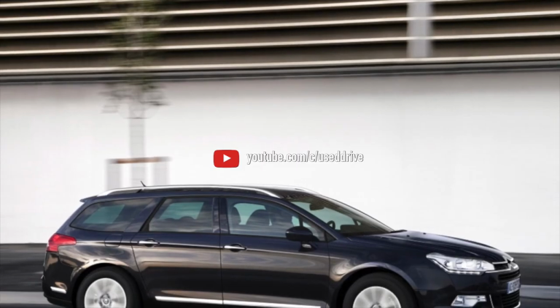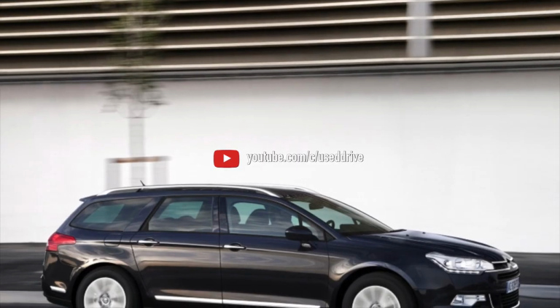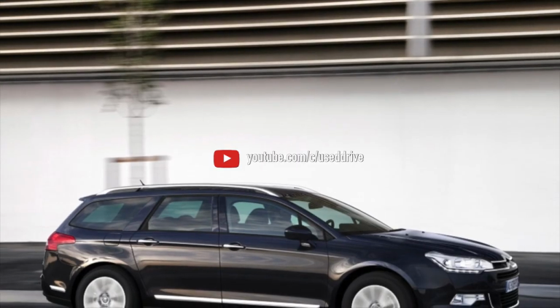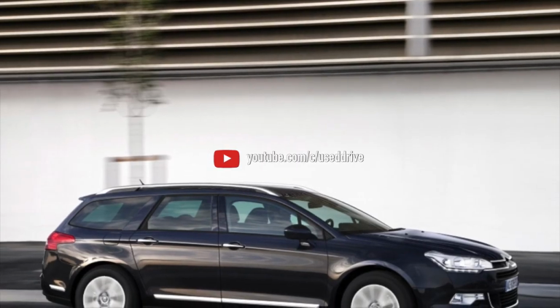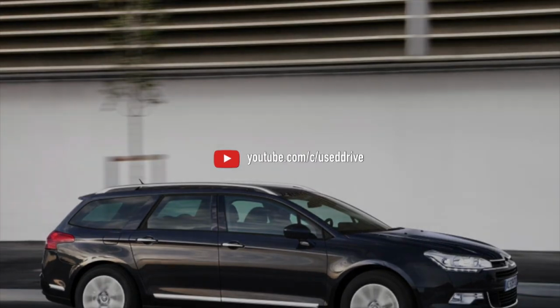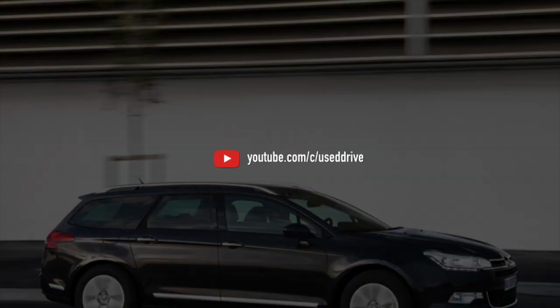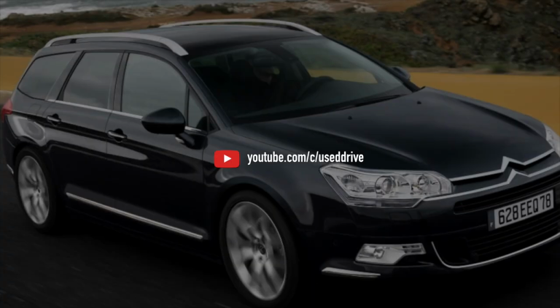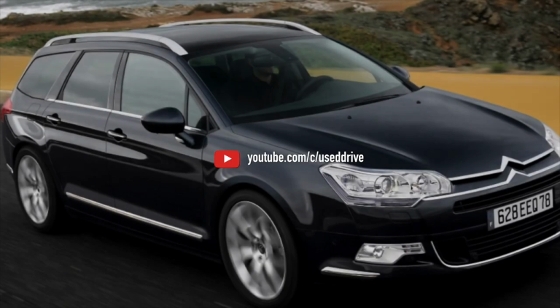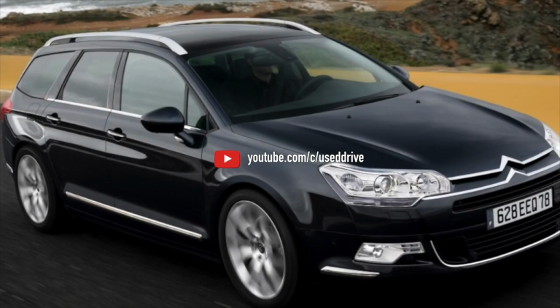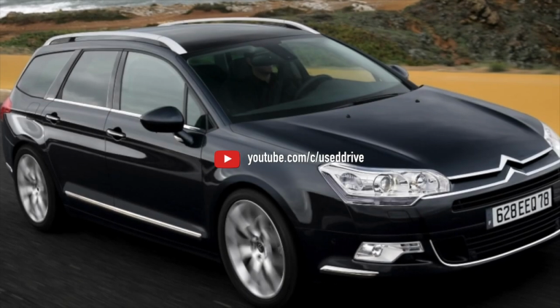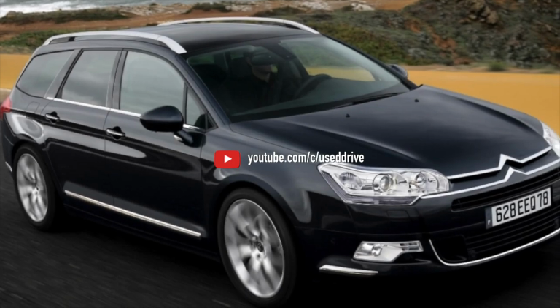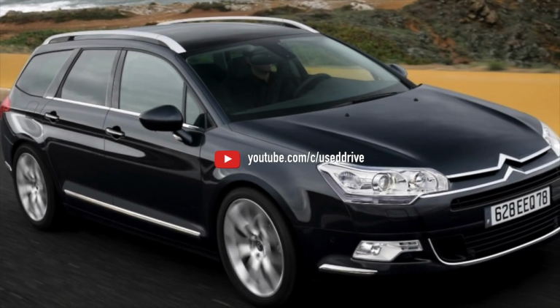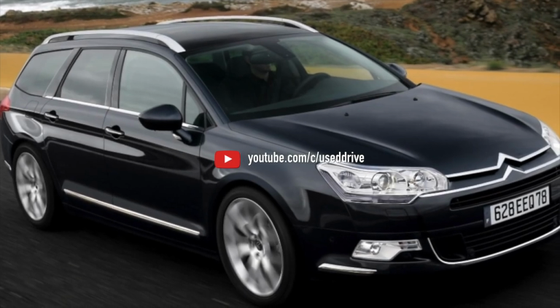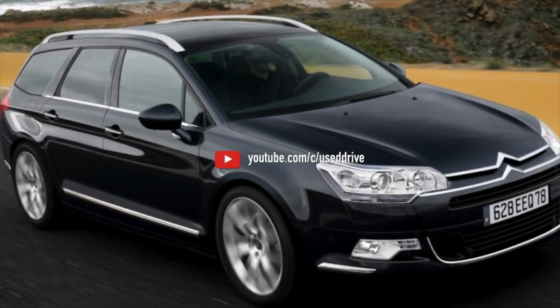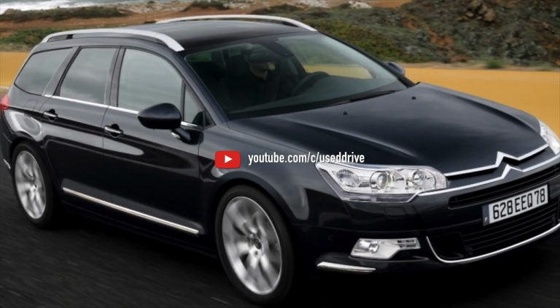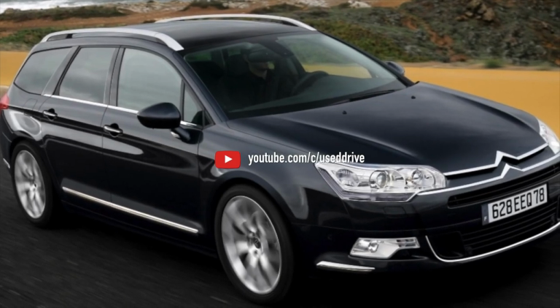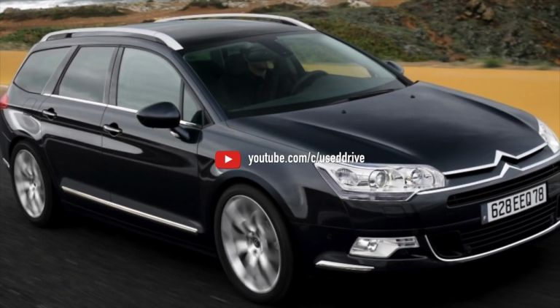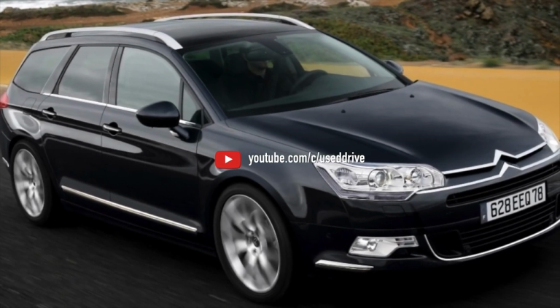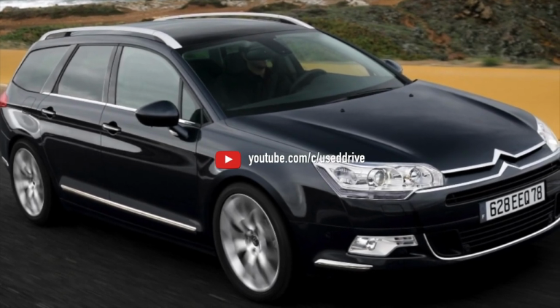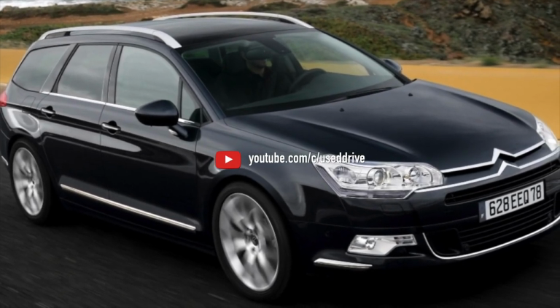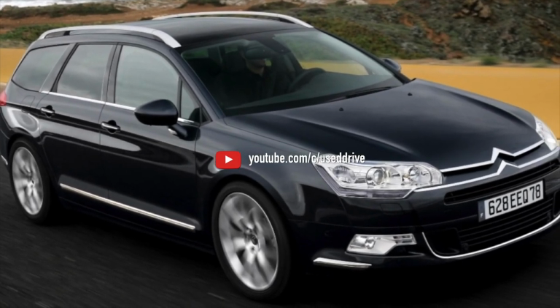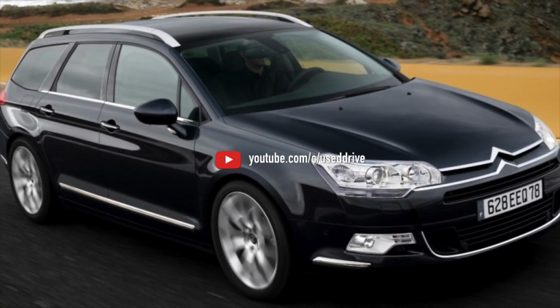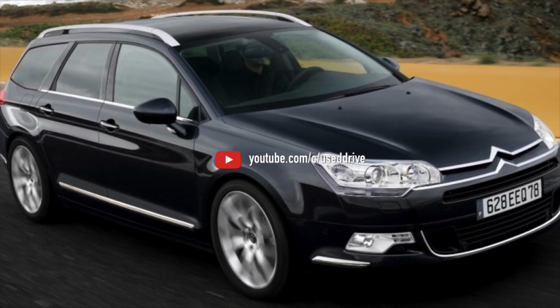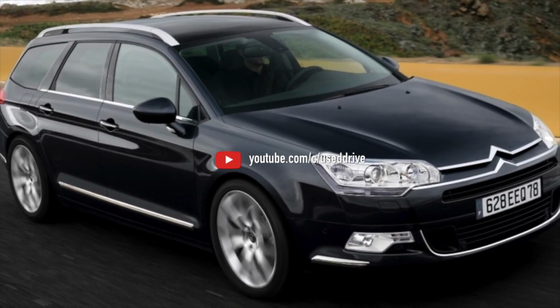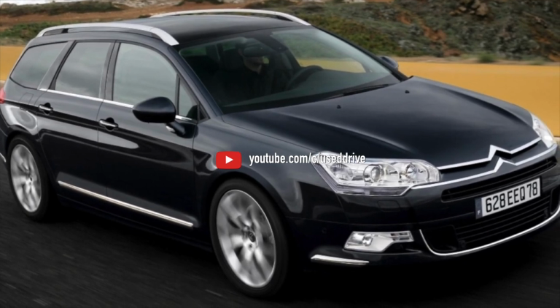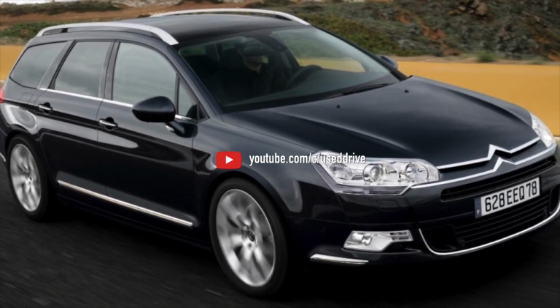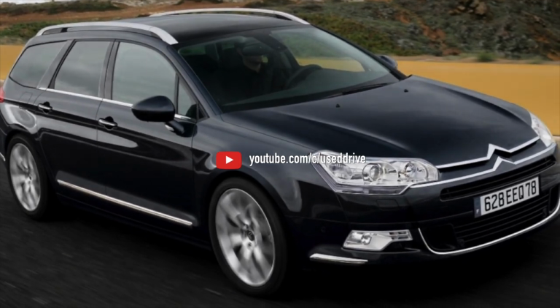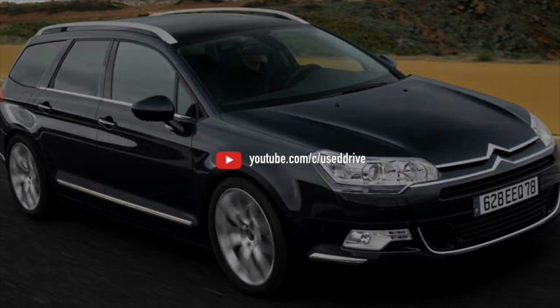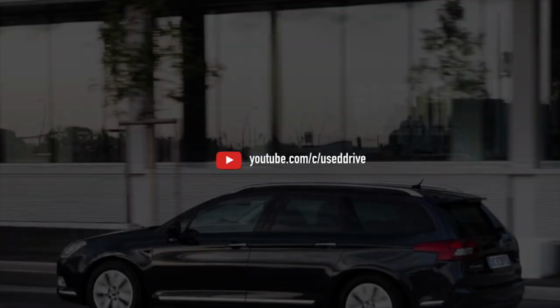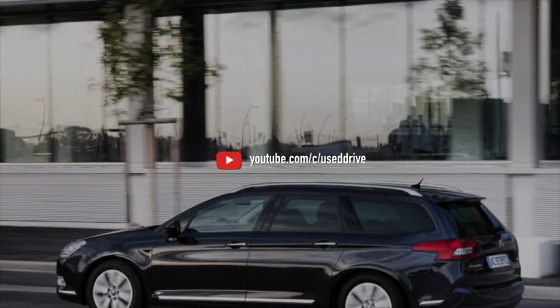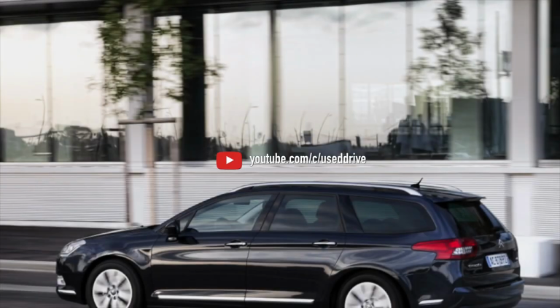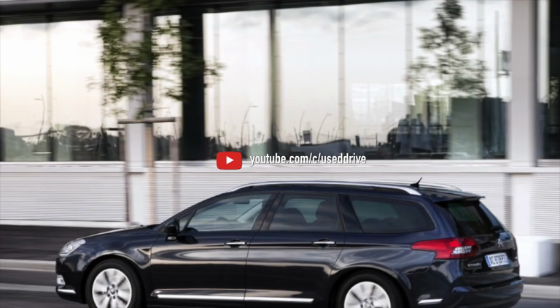On this, information about the problems of the Citroën C5 is exhausted. If you know more or do not agree with what you heard, I am waiting for you in the comments.